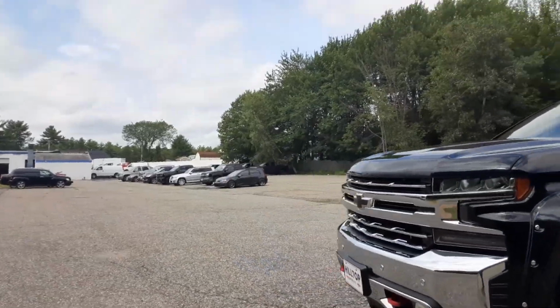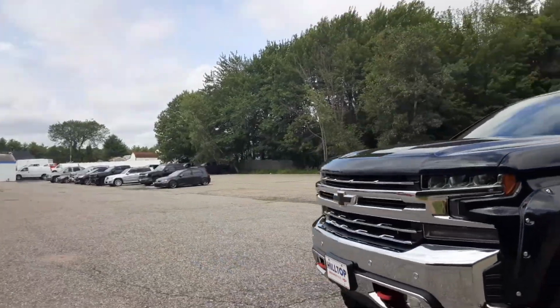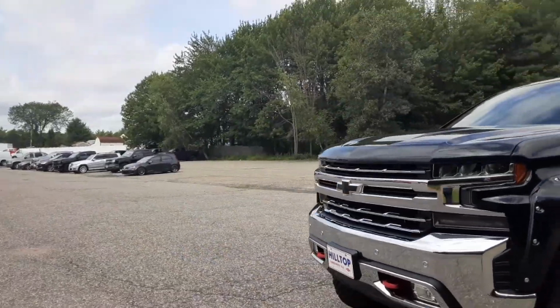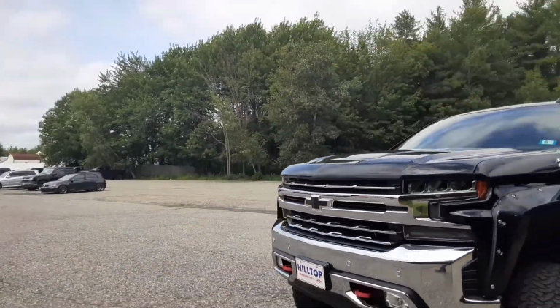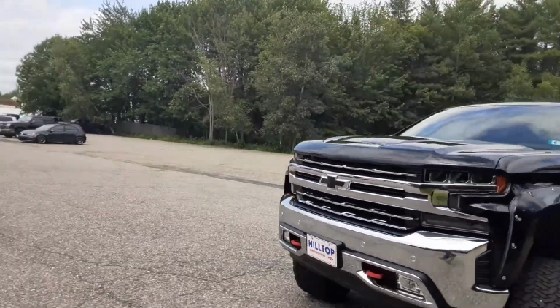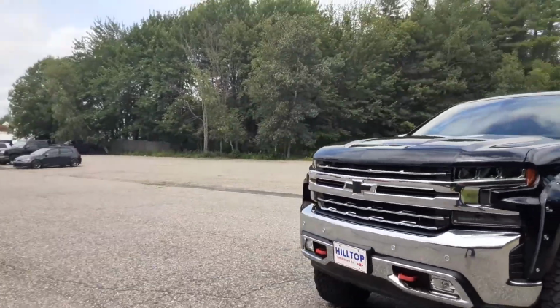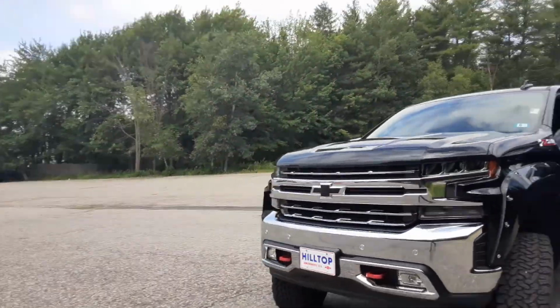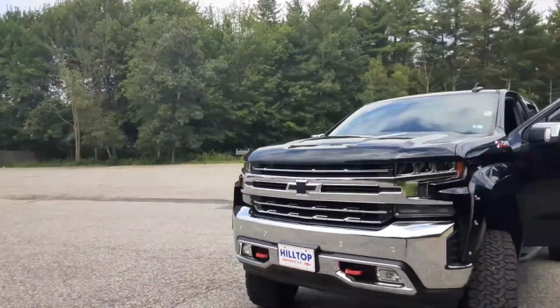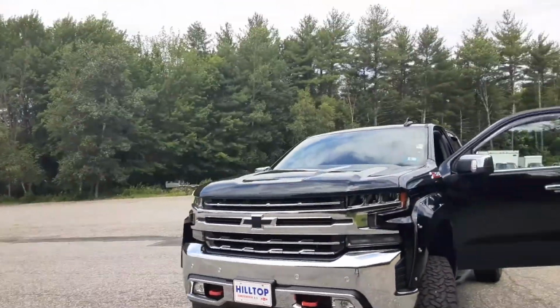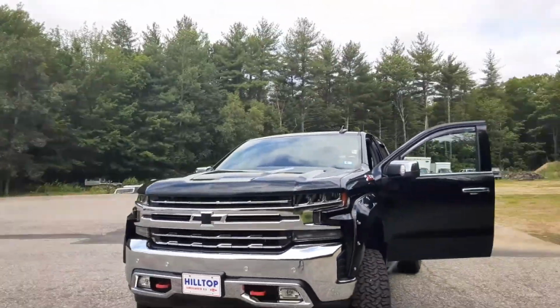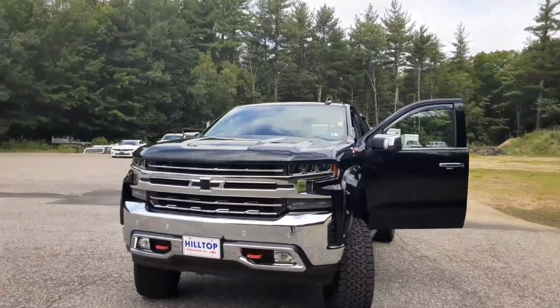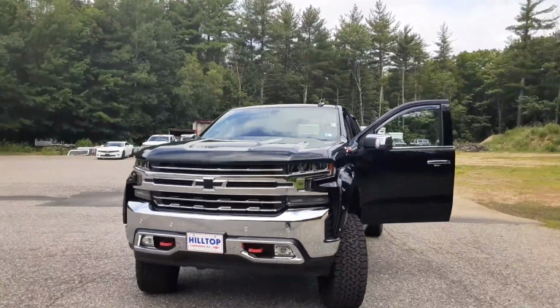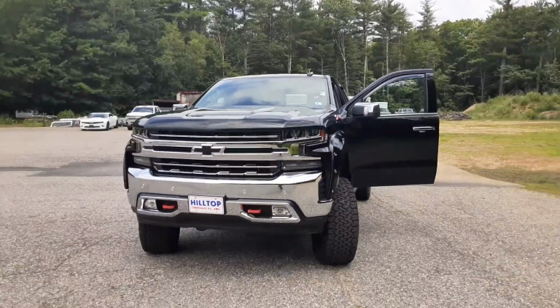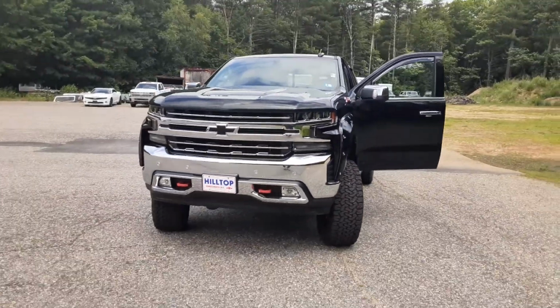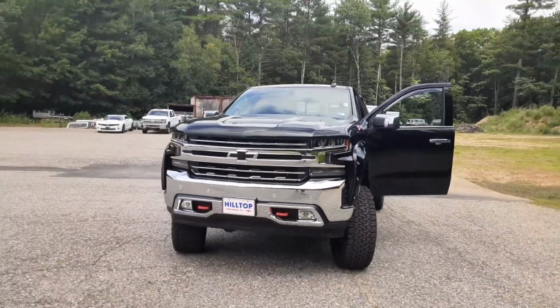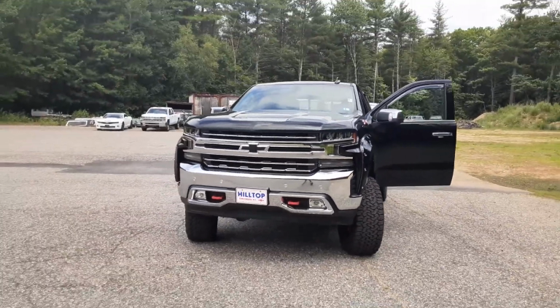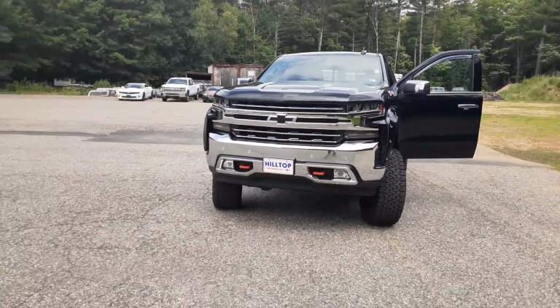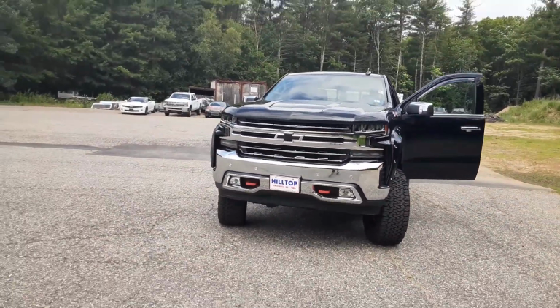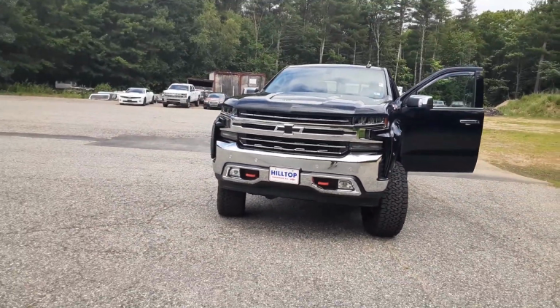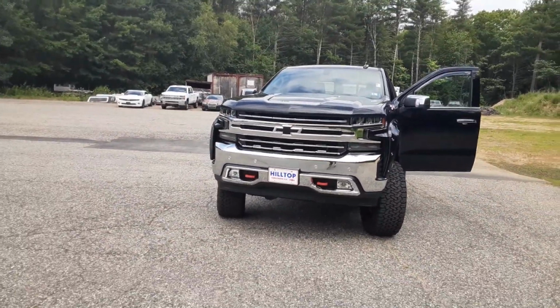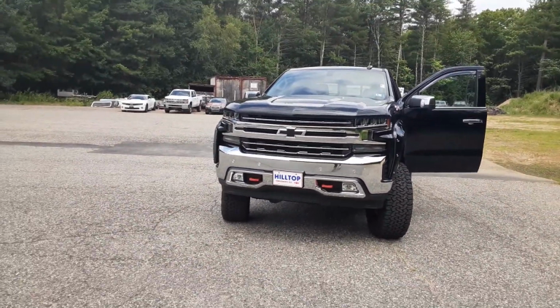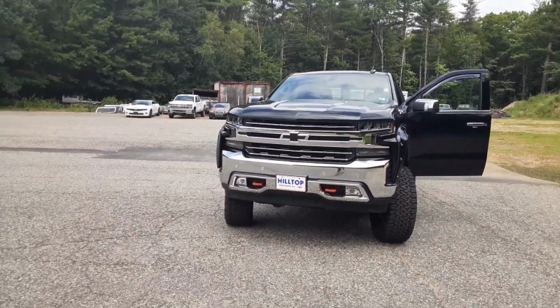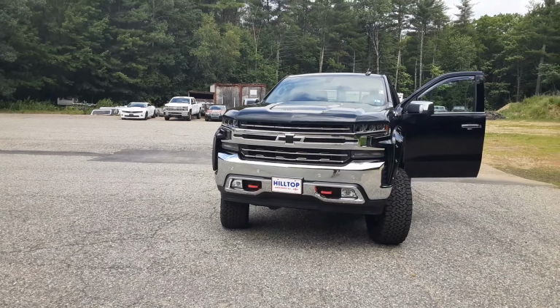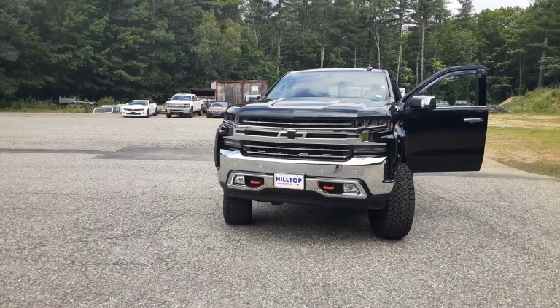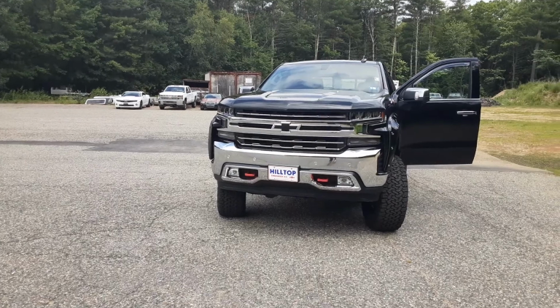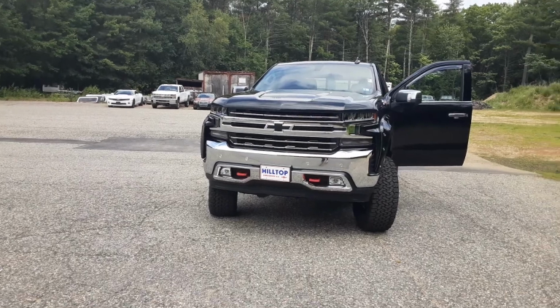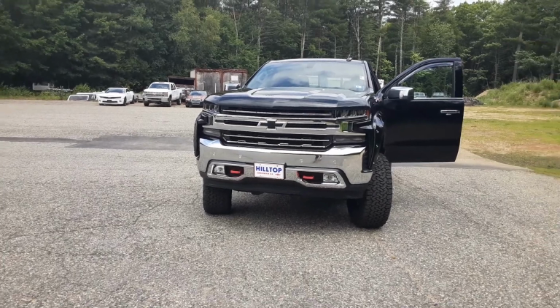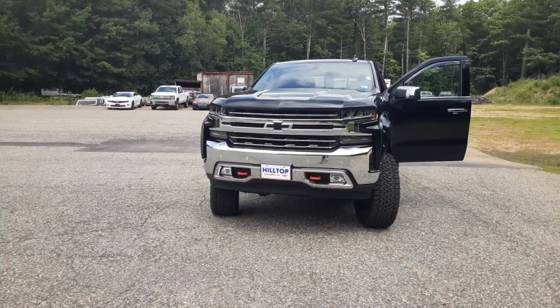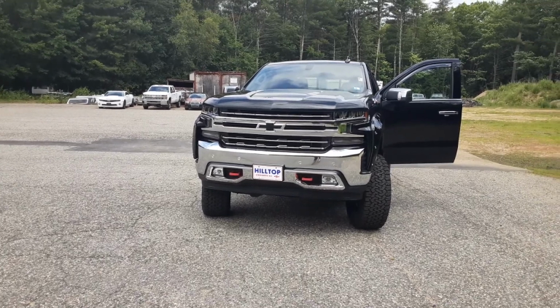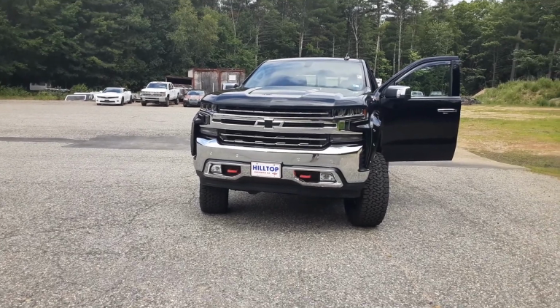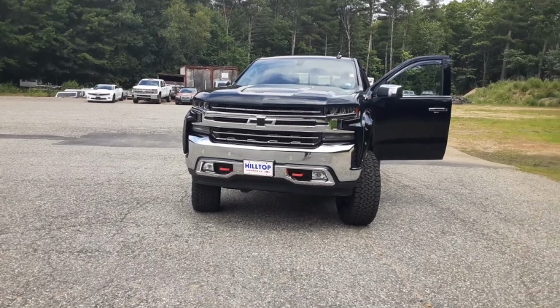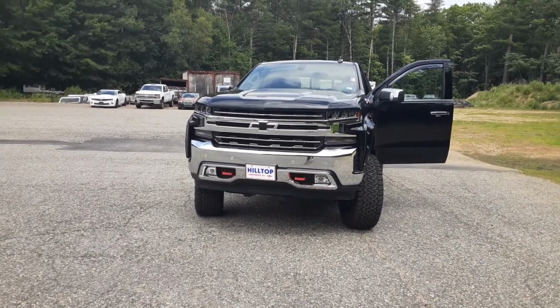Let's get the black bow tie. This is a beautiful truck, folks. Not going to last. Swing on up to the hilltop, come check her out.